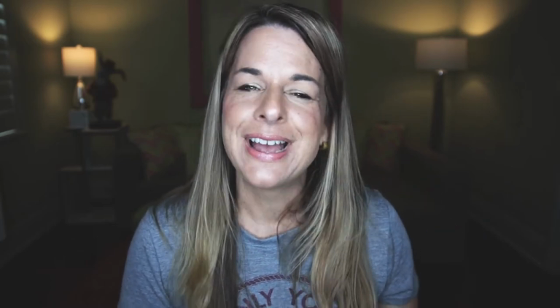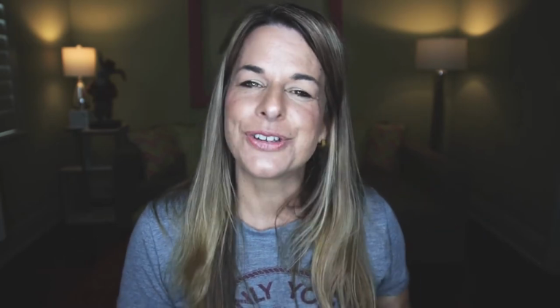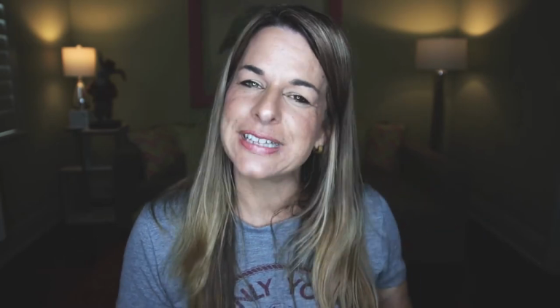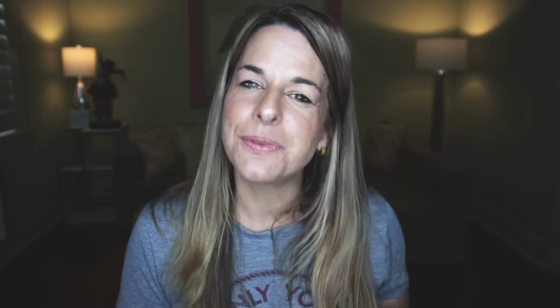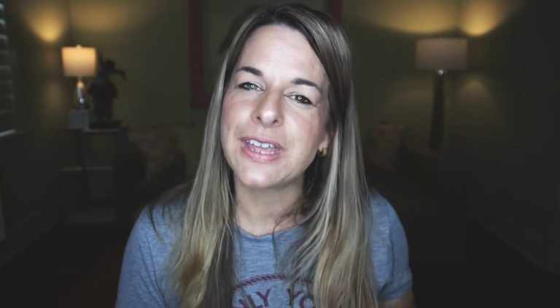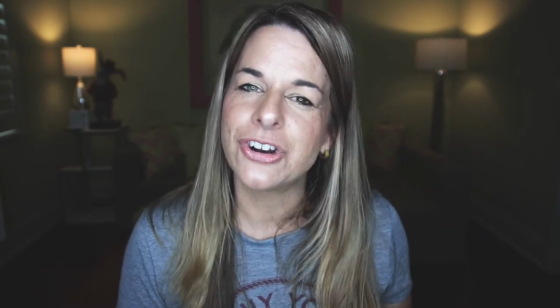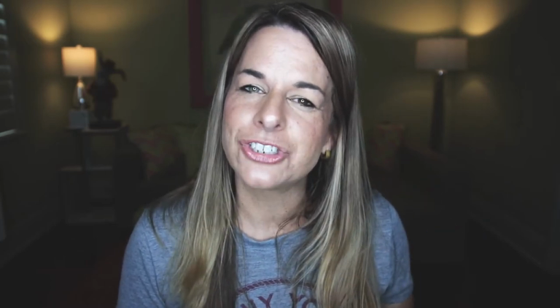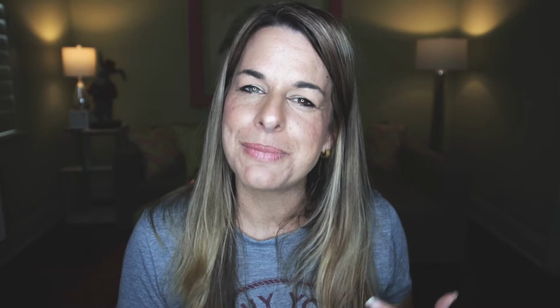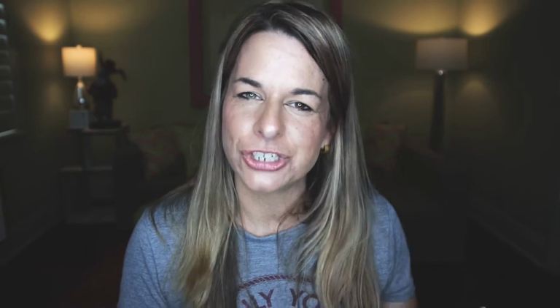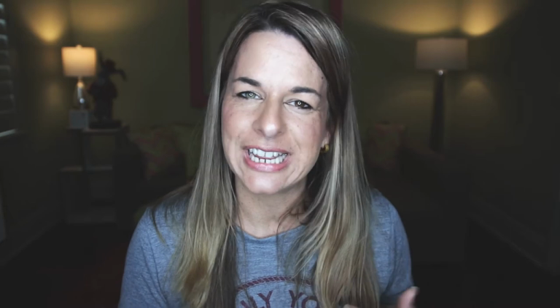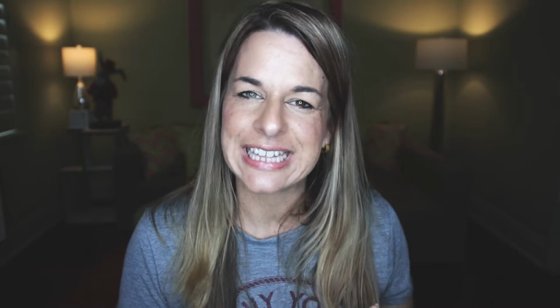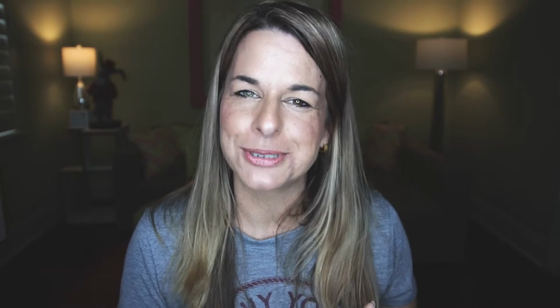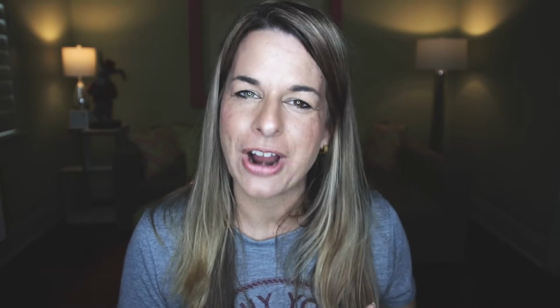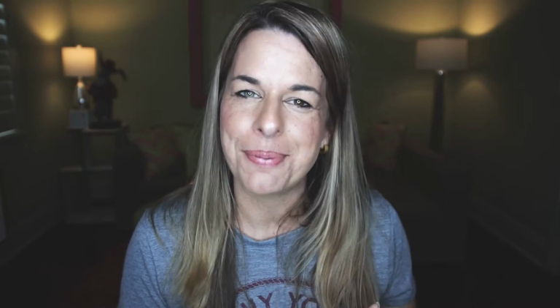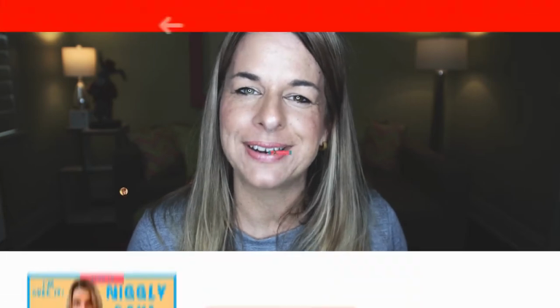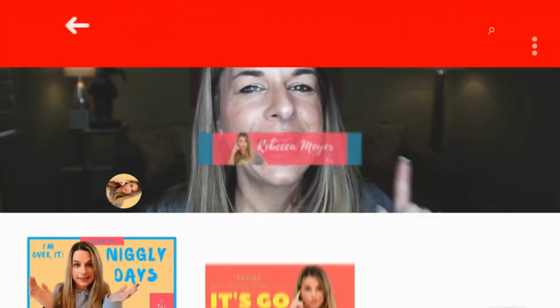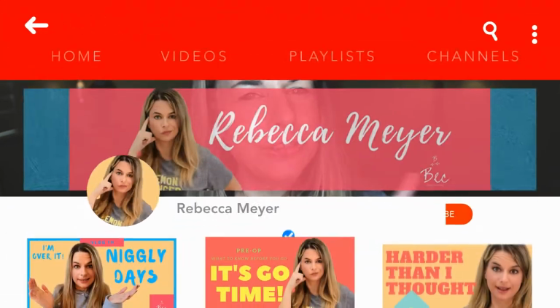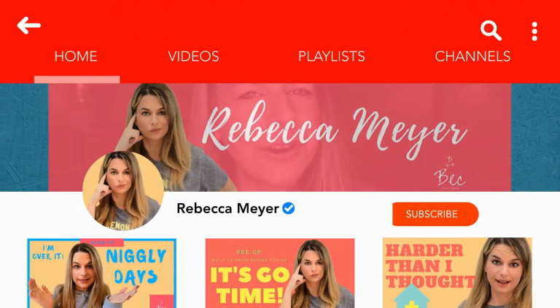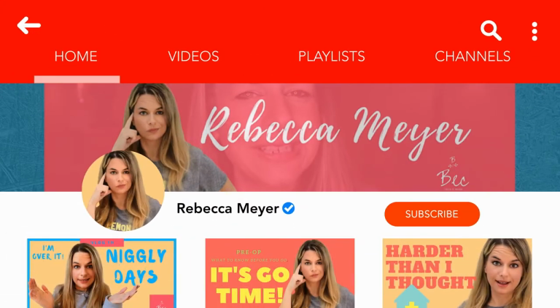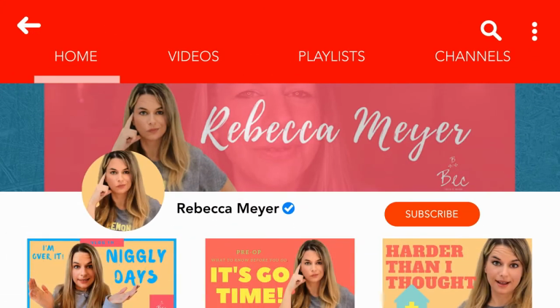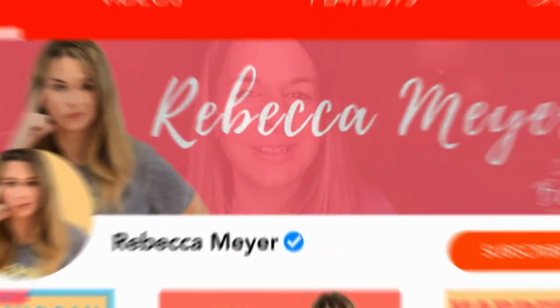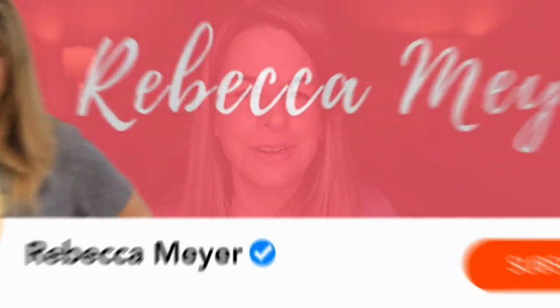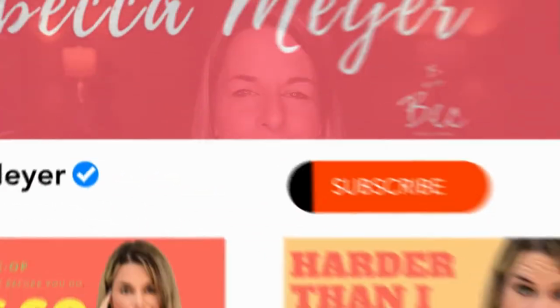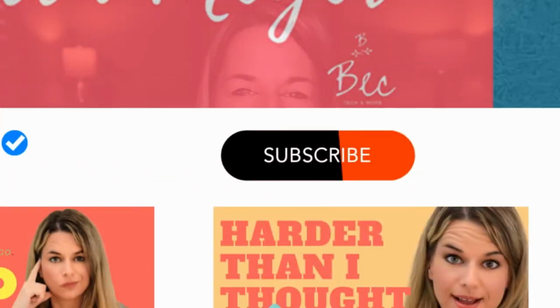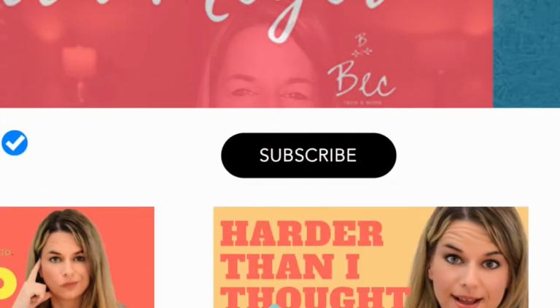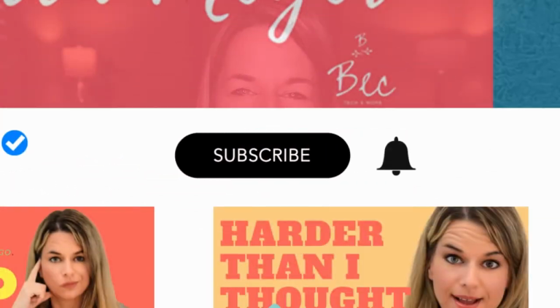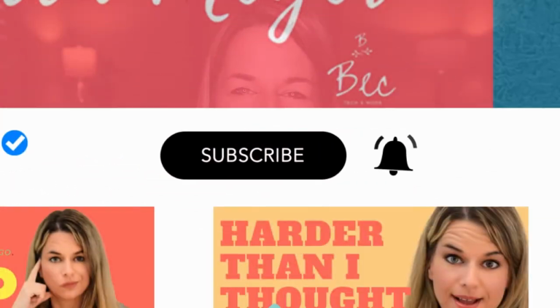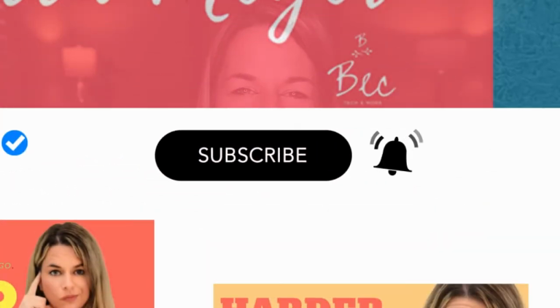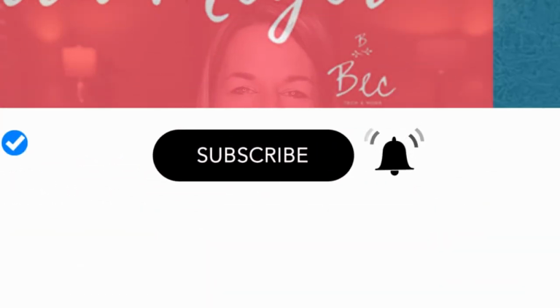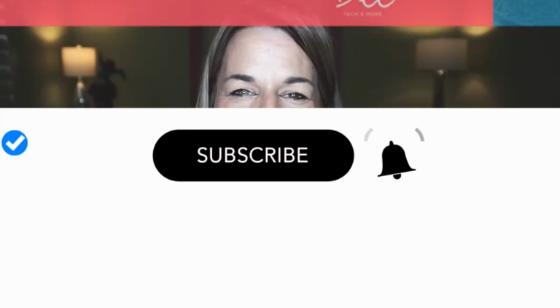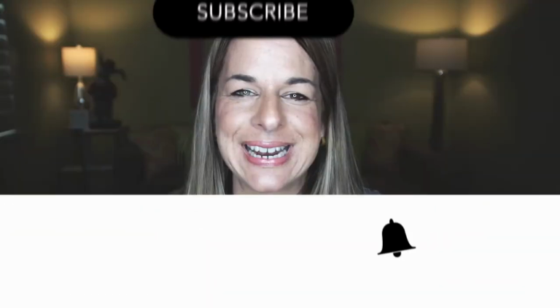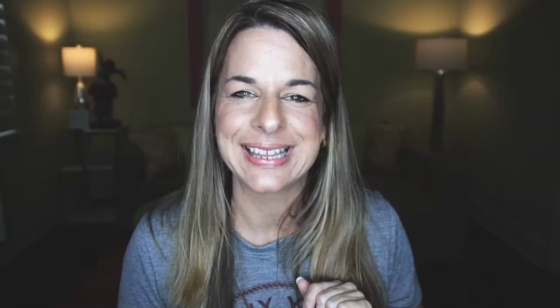So if that's something you're interested in, make sure you hit that subscribe button and don't forget to ring the little notification bell so you don't miss anything.